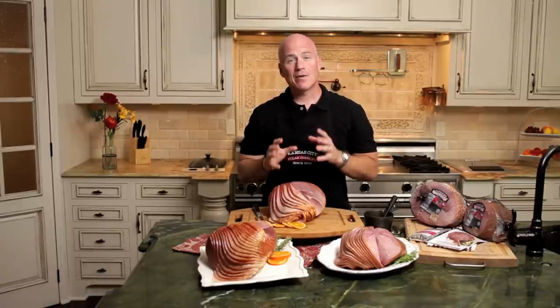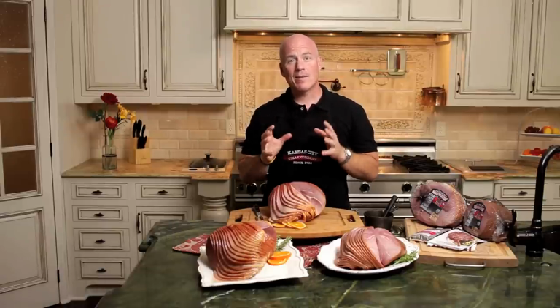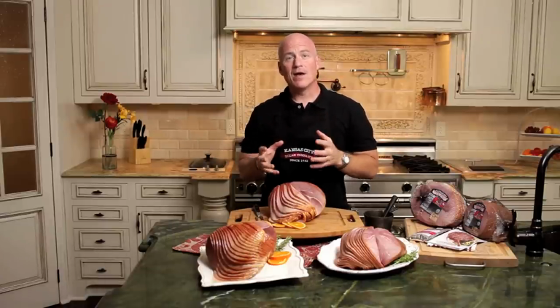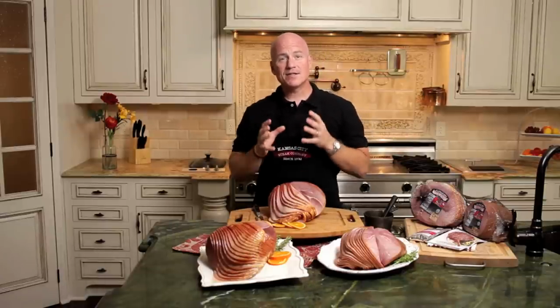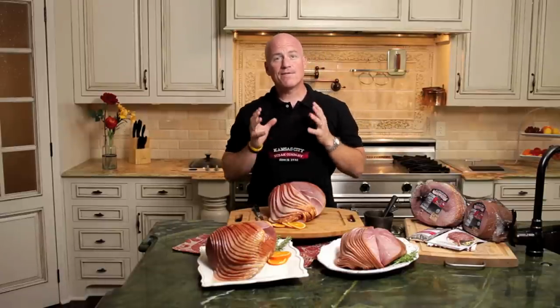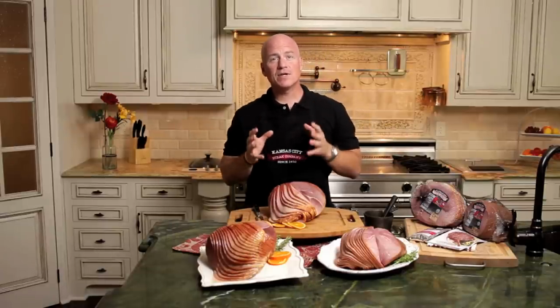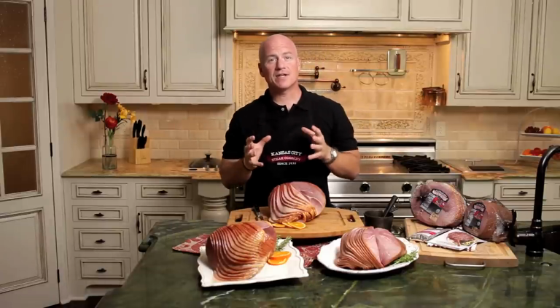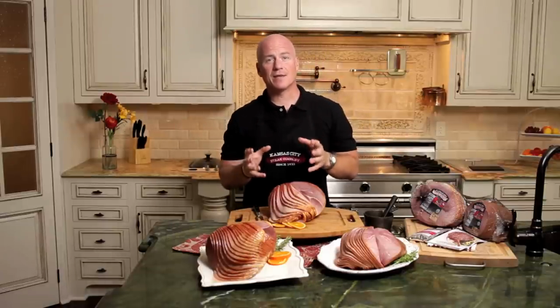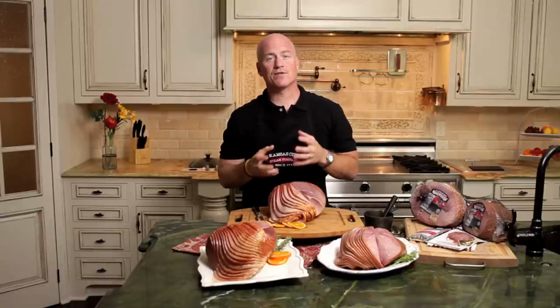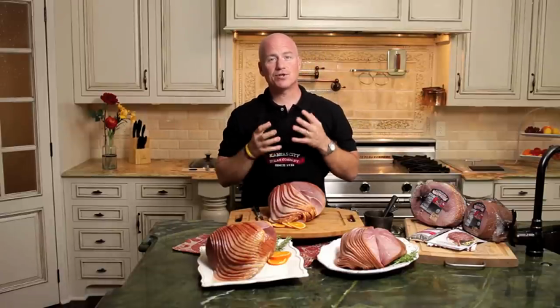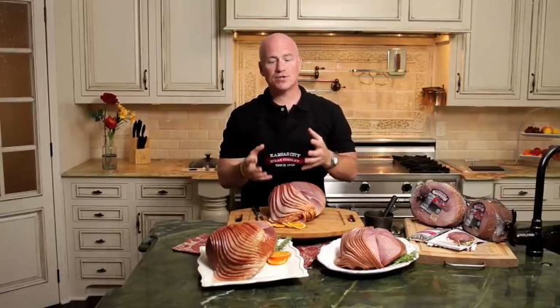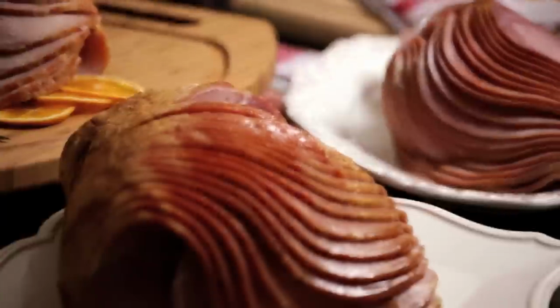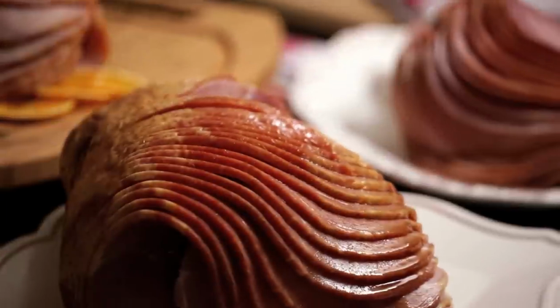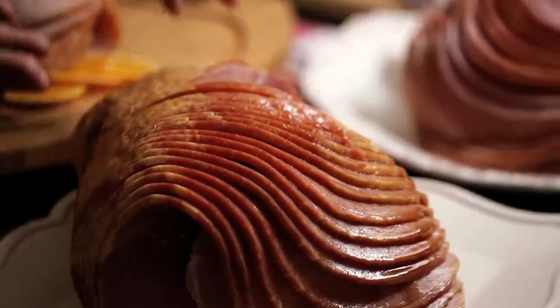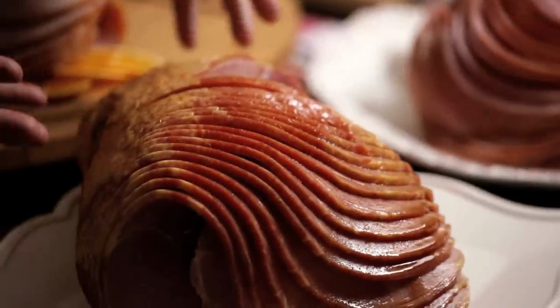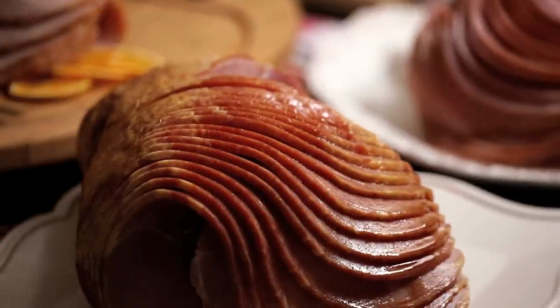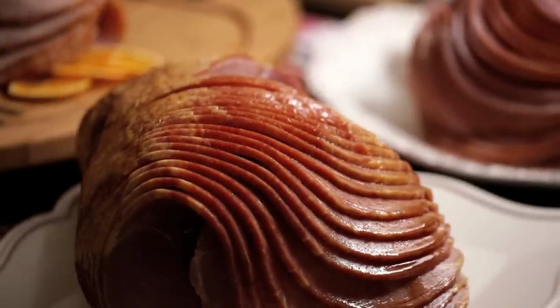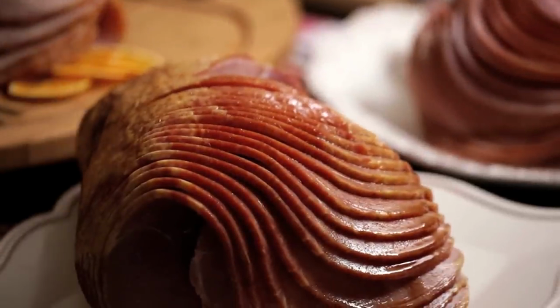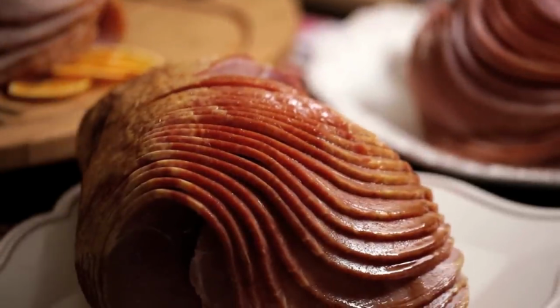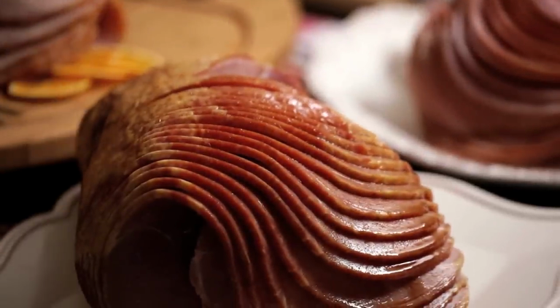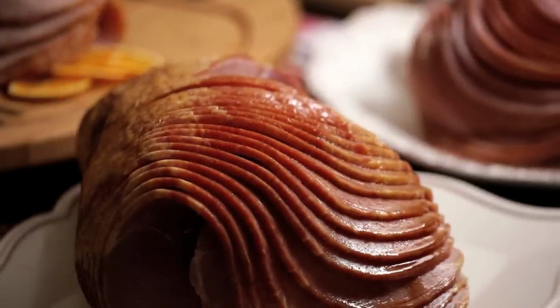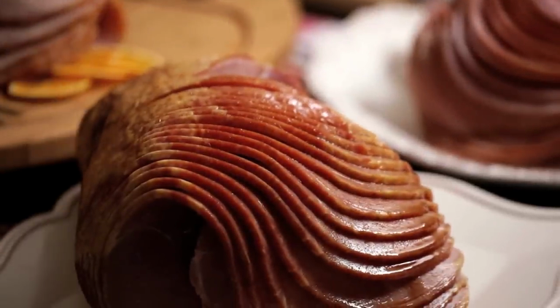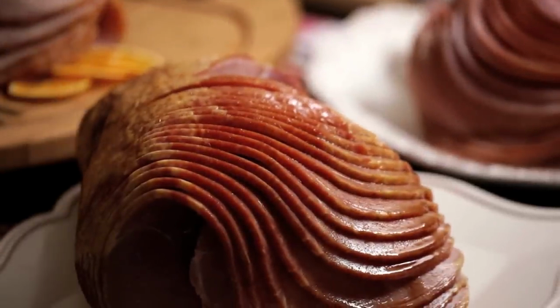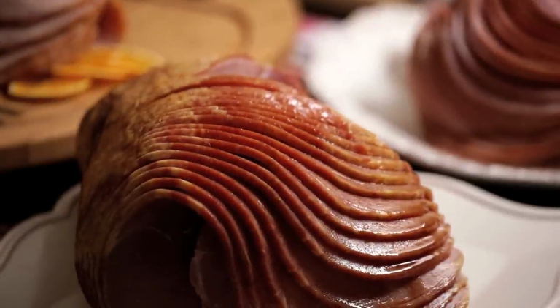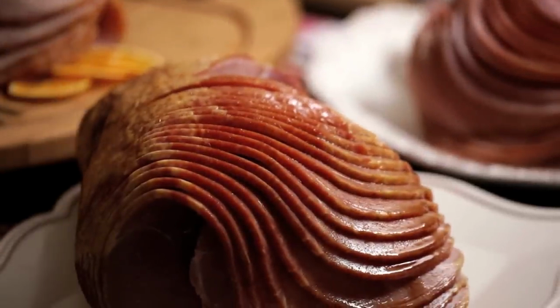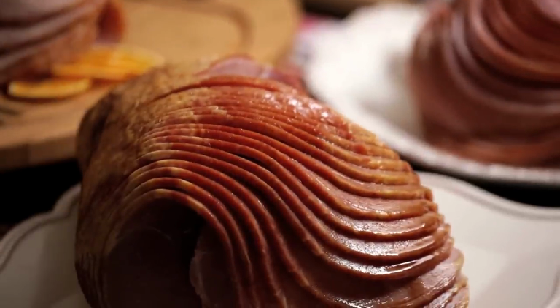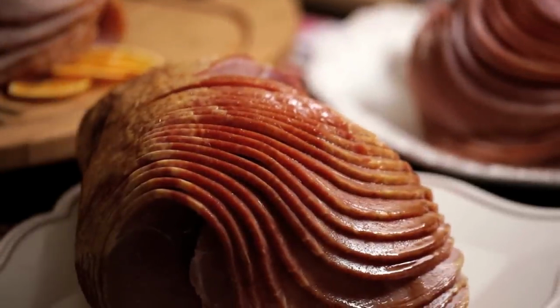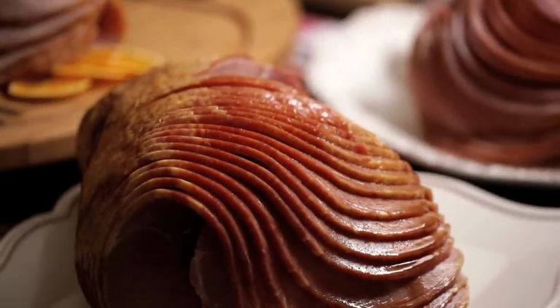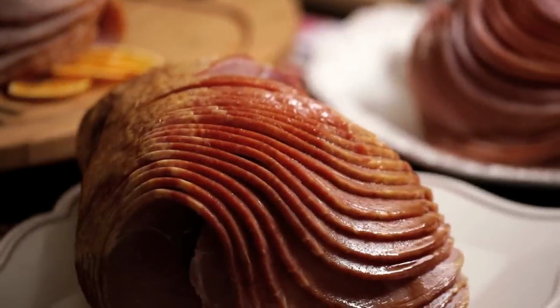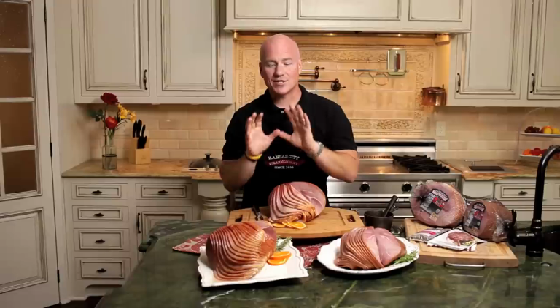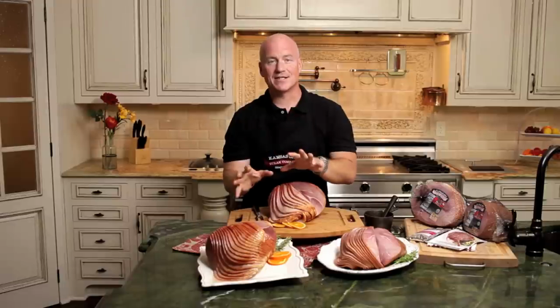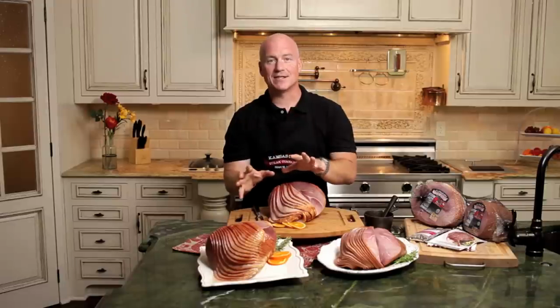Now remember, this is a fully cooked ham, so if you choose to just have this on a platter and serve it for your guests, you're more than welcome to do that and it's just as easy.